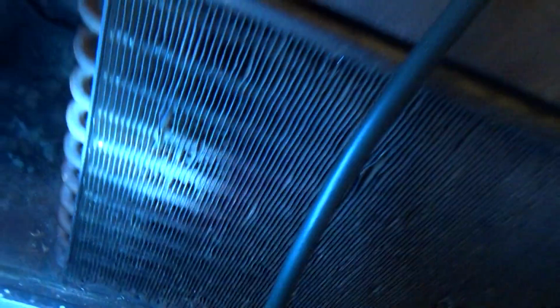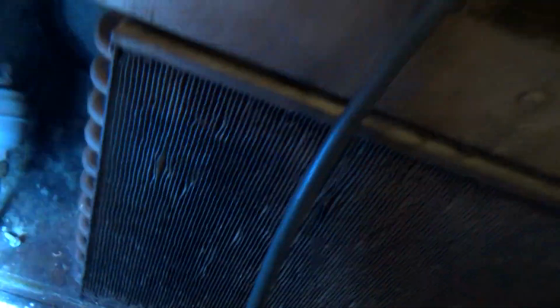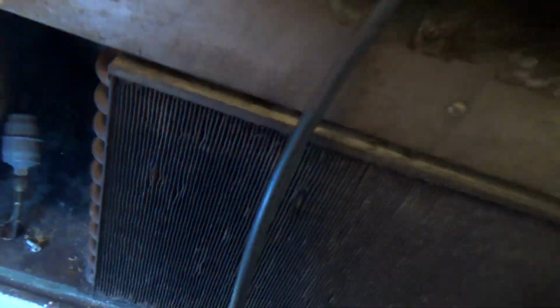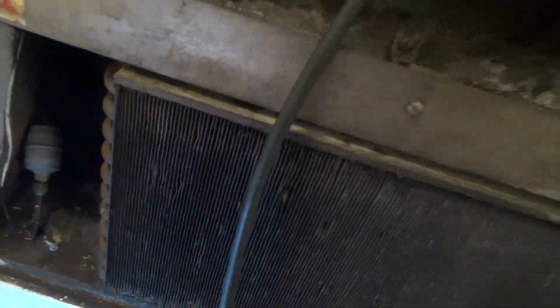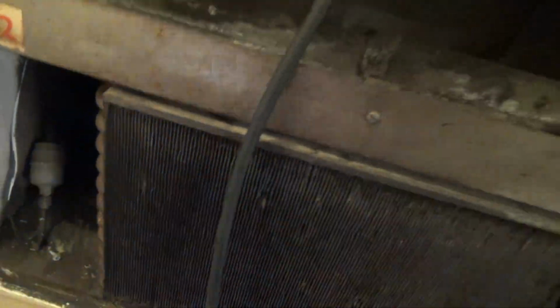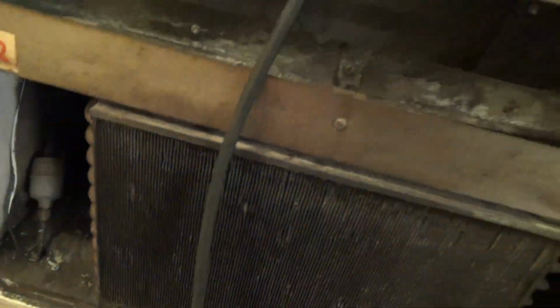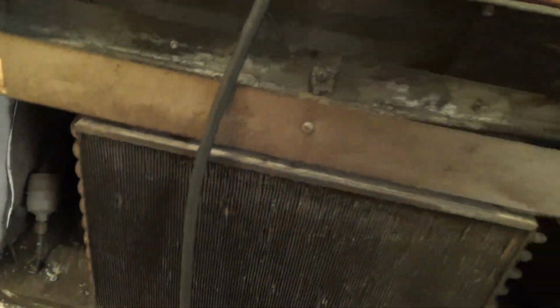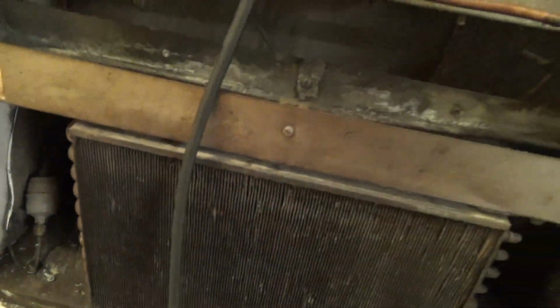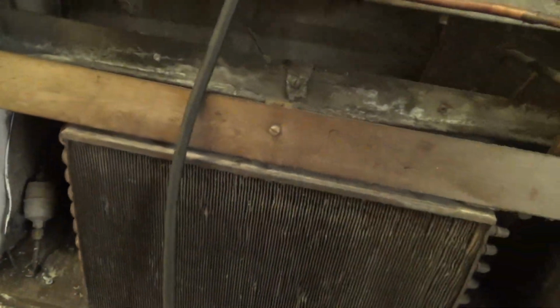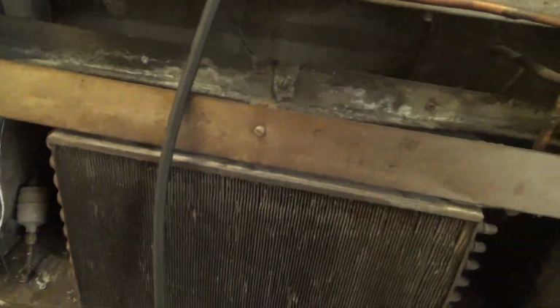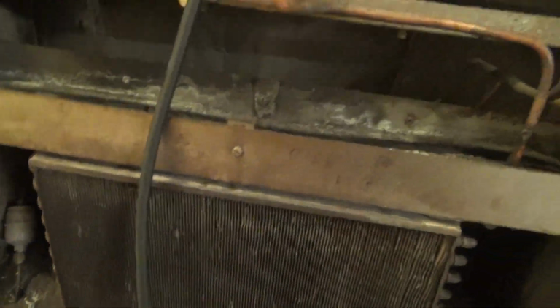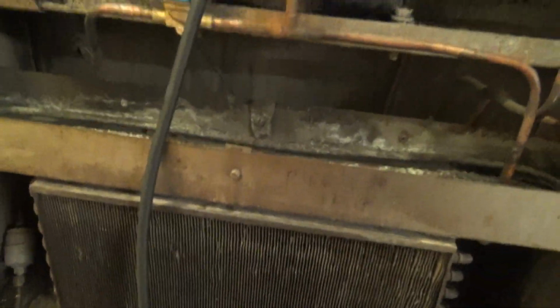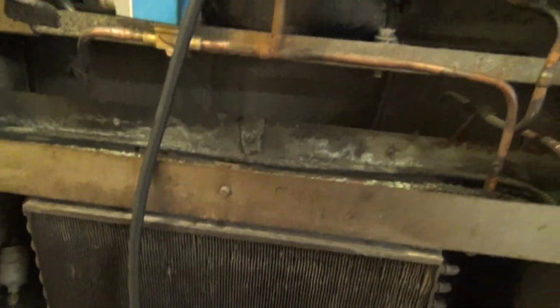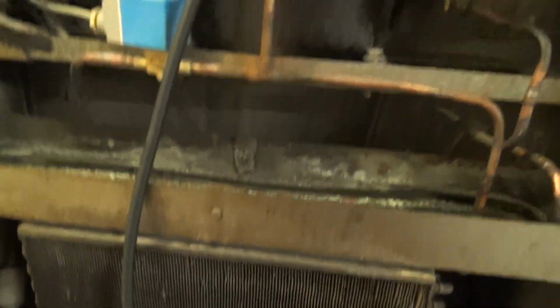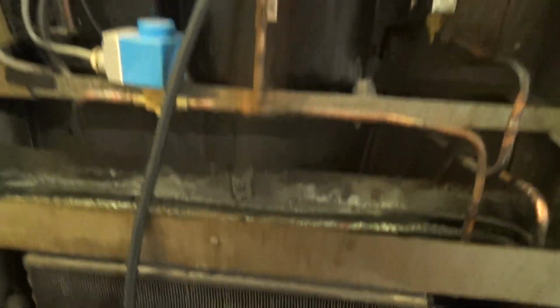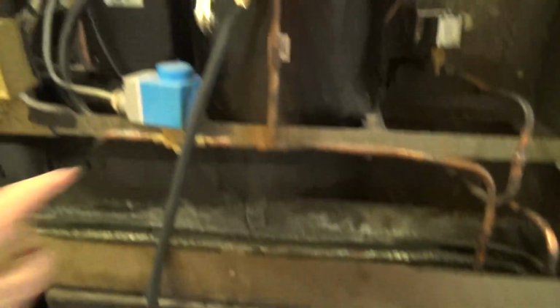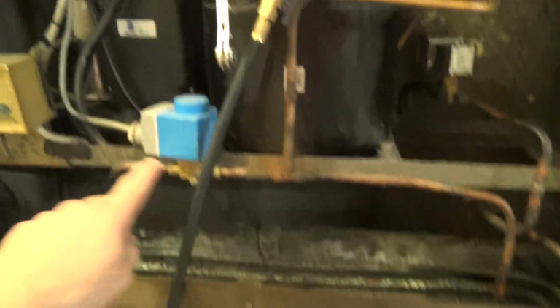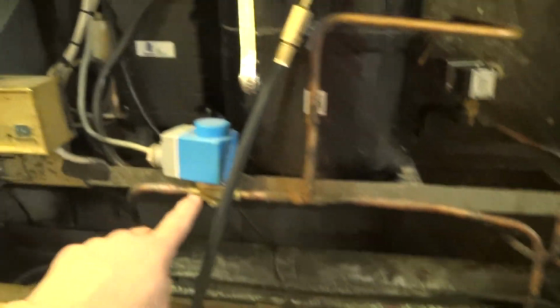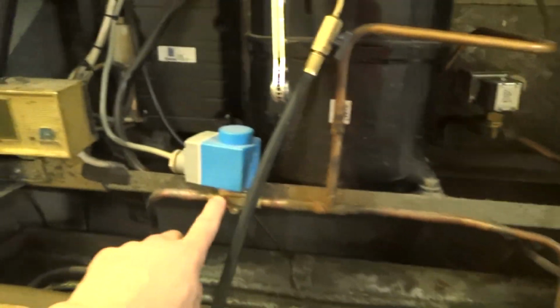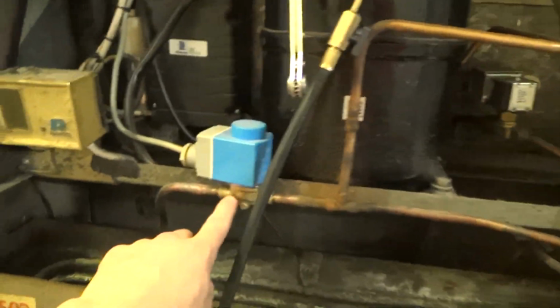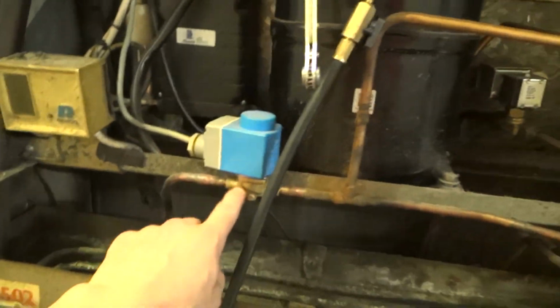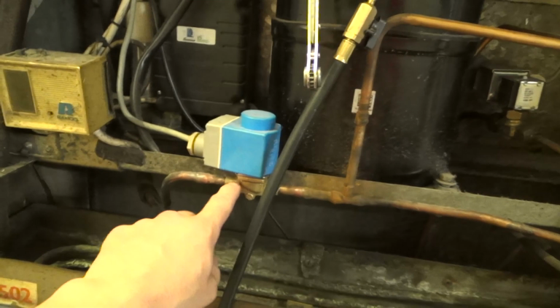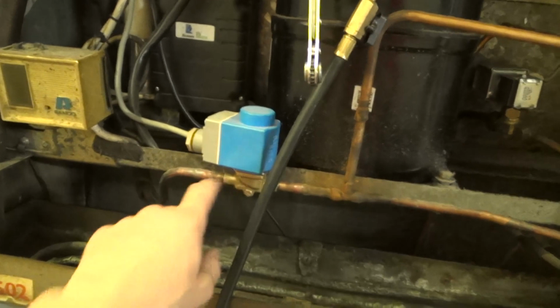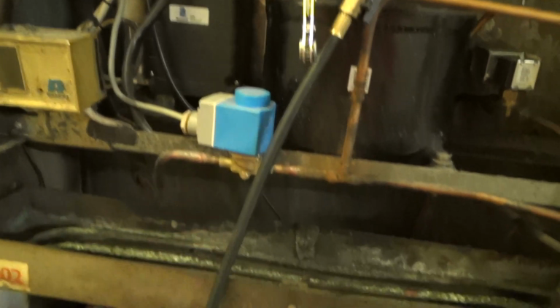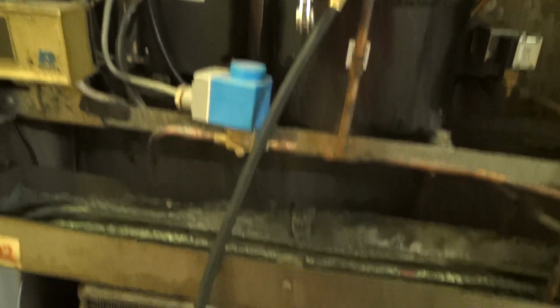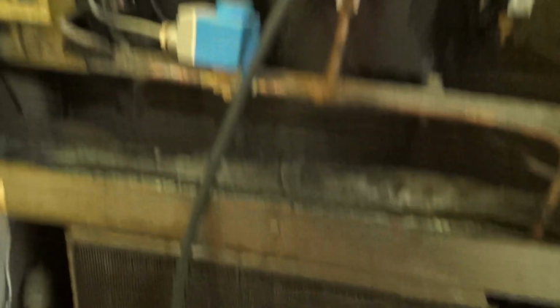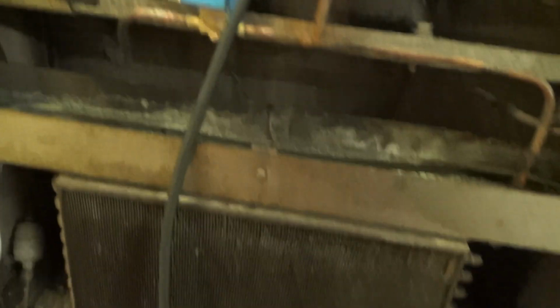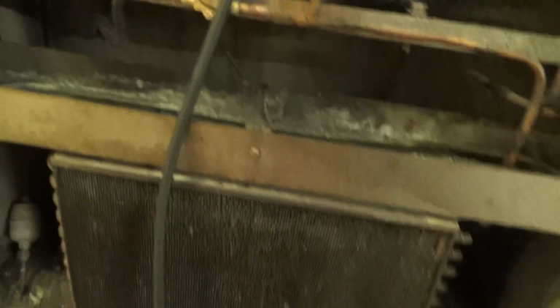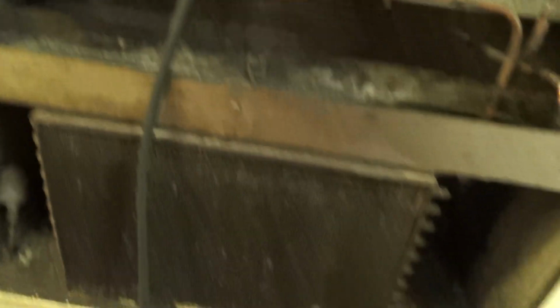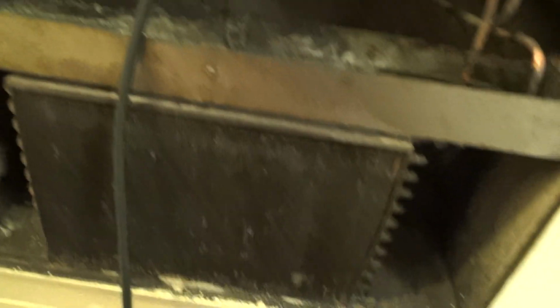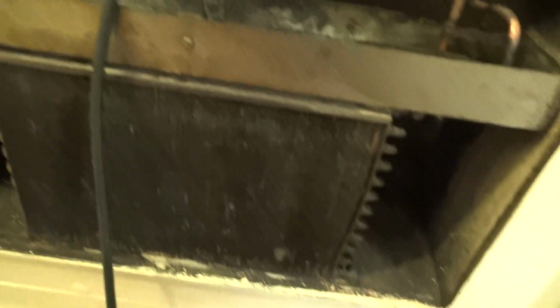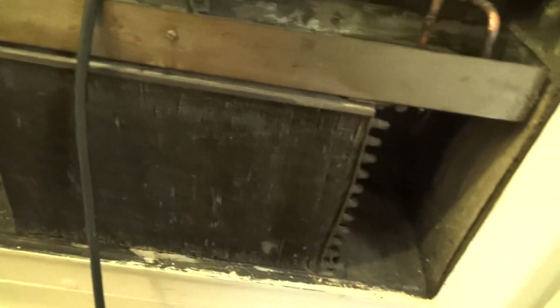We did clean that about two years ago when I changed that valve, but it's got blocked up again.